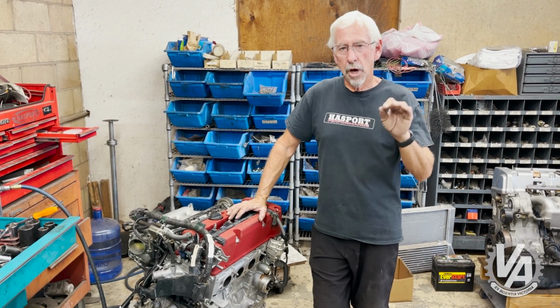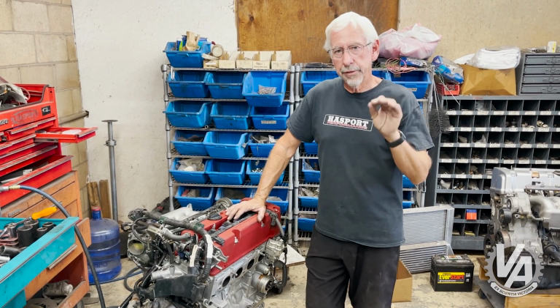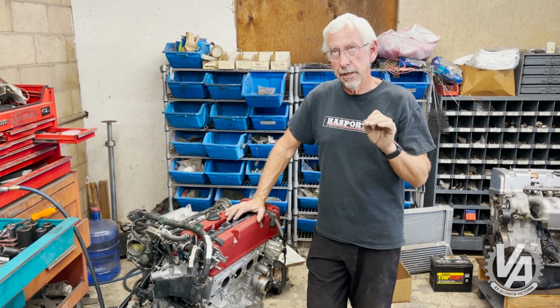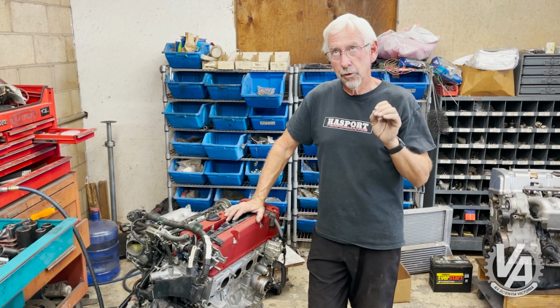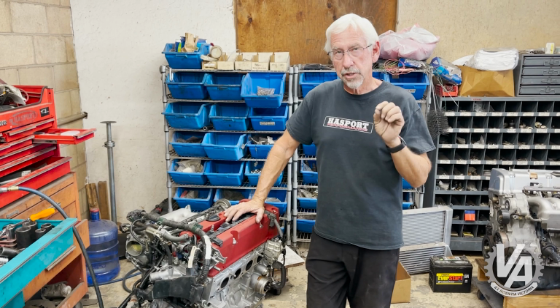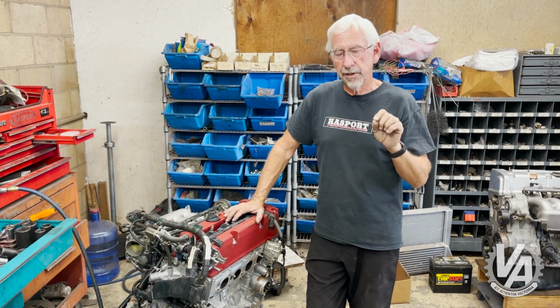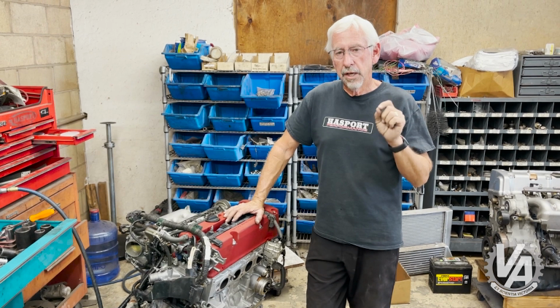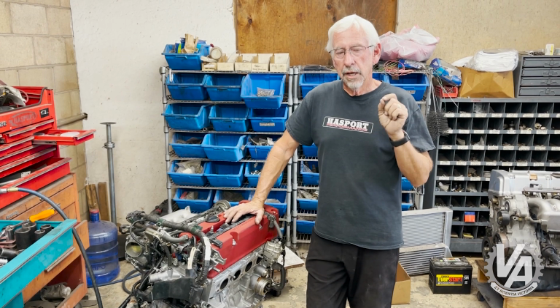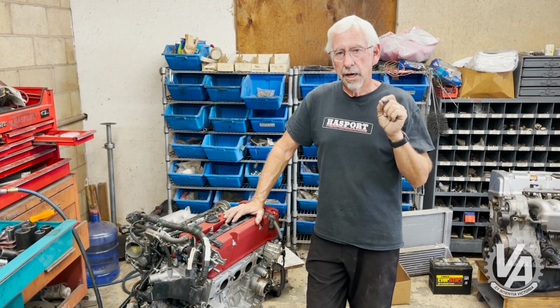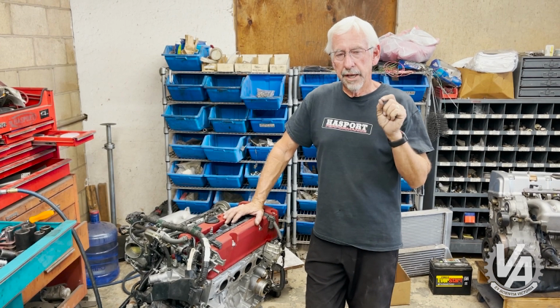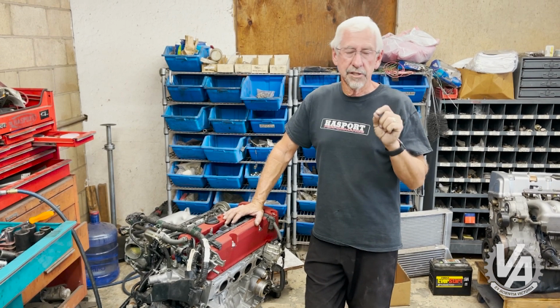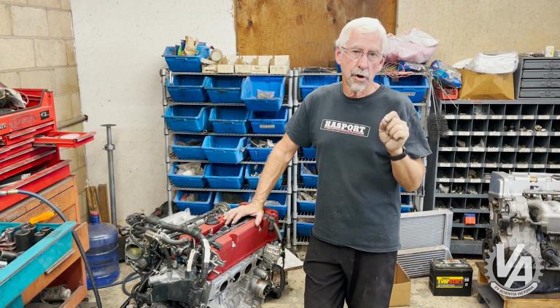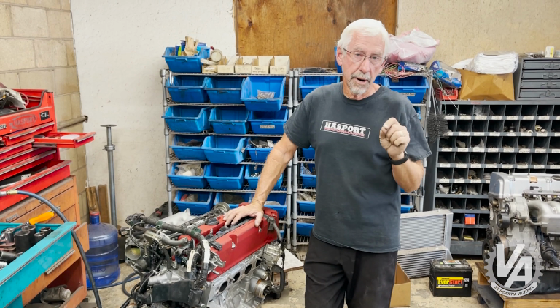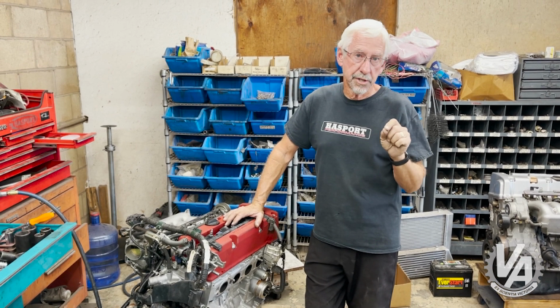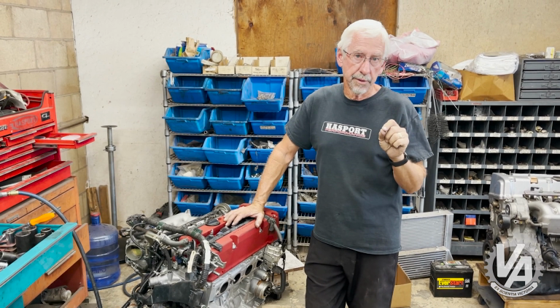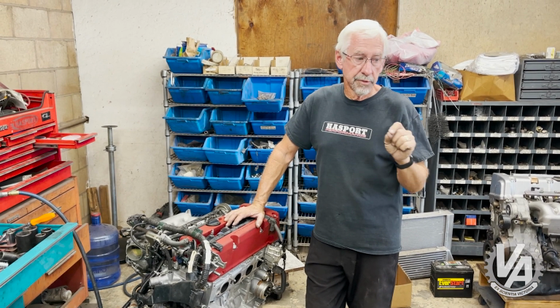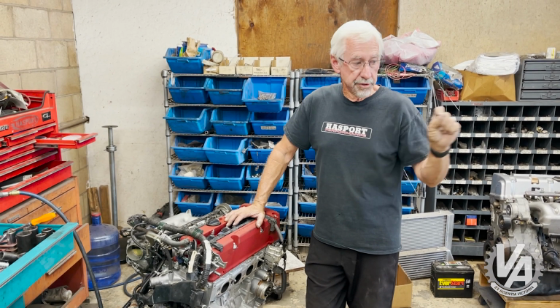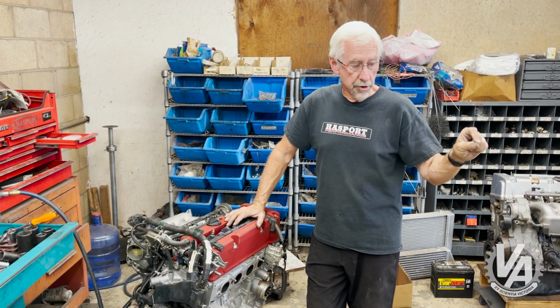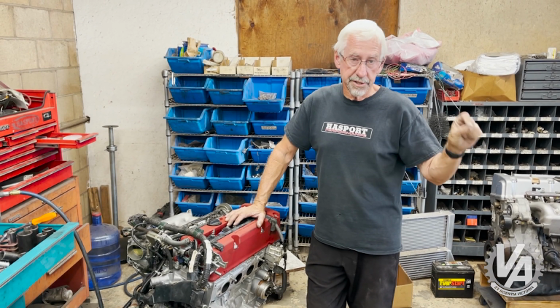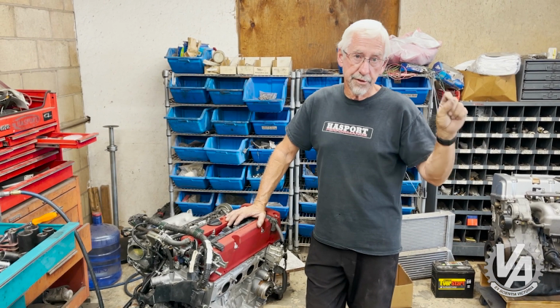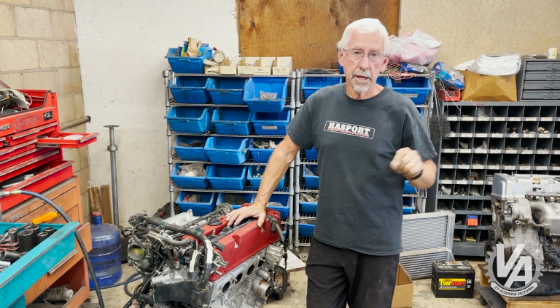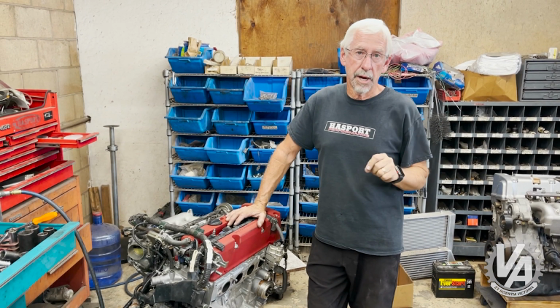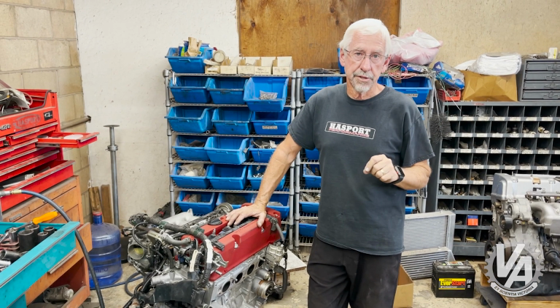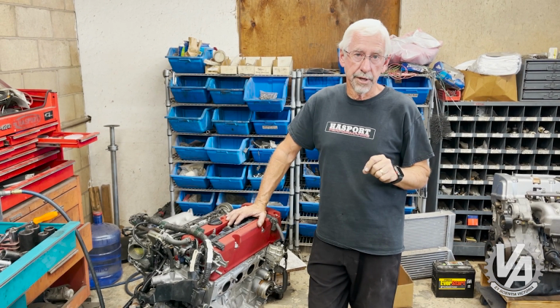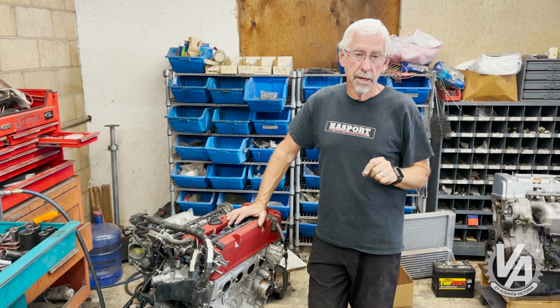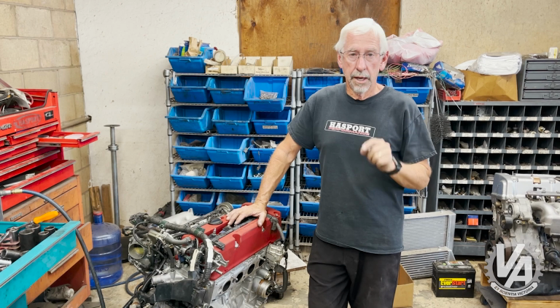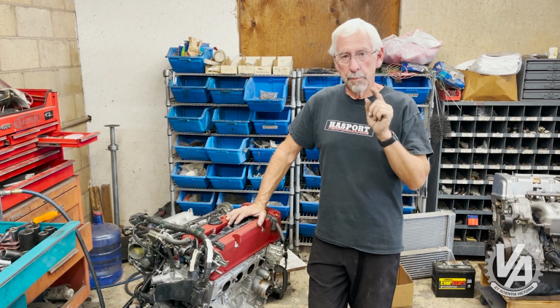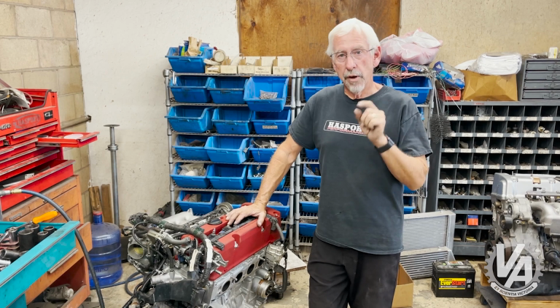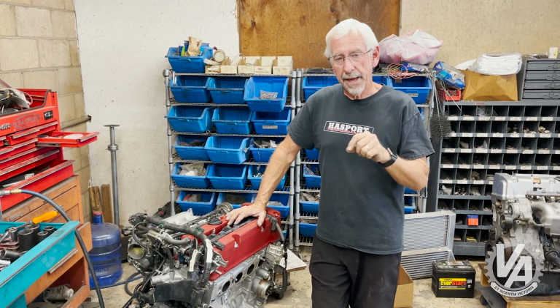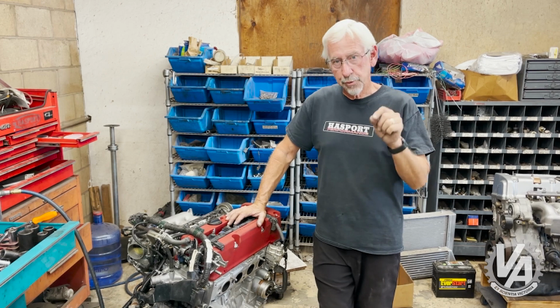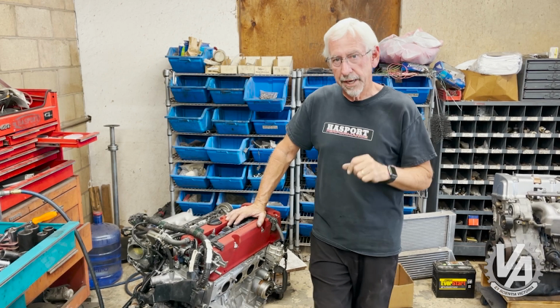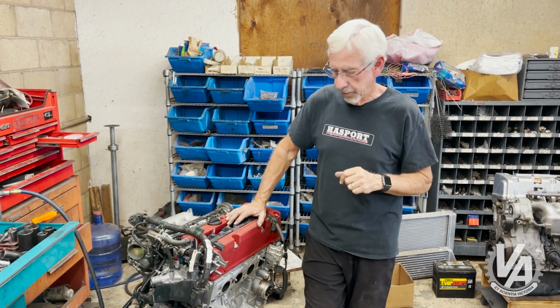Something about the idler pulley — on the 06 Civic, it has electronic power steering. This car has hydraulic power steering, but more on that as we get into it.